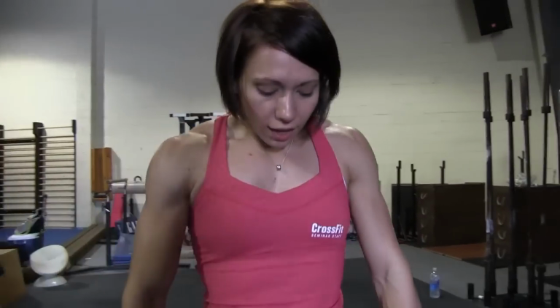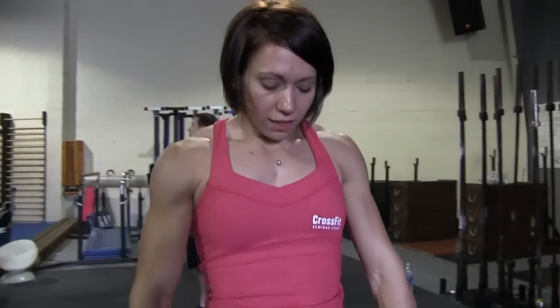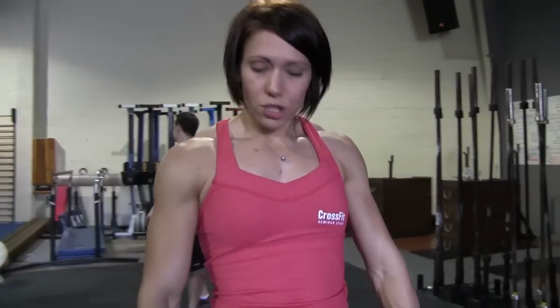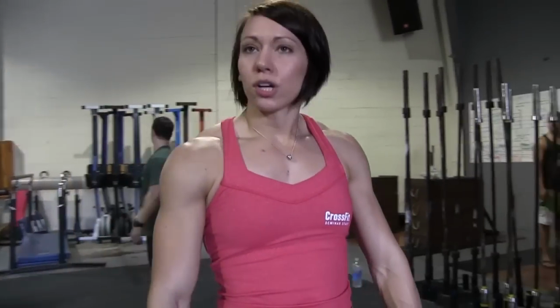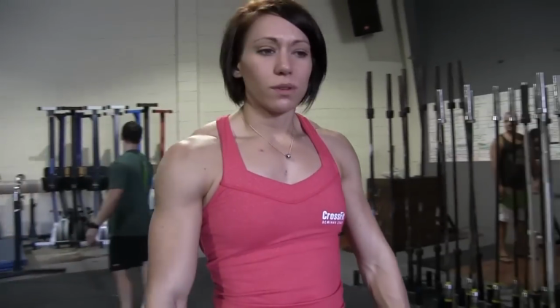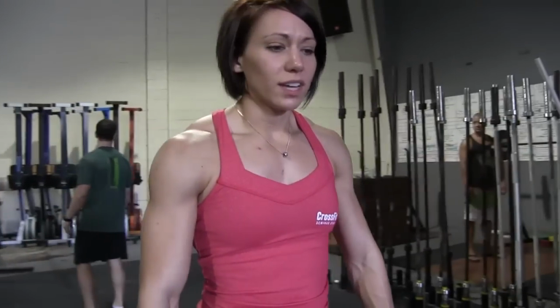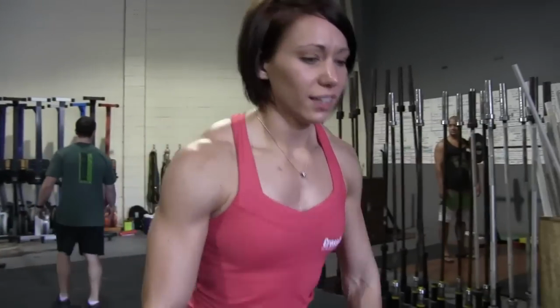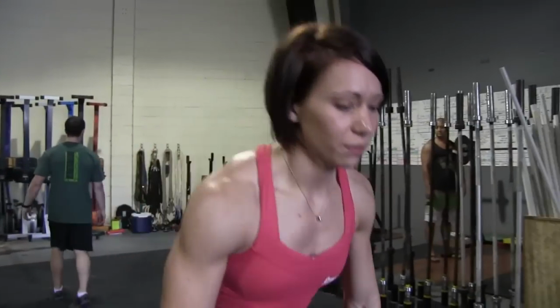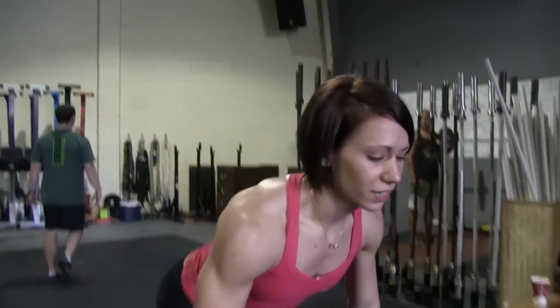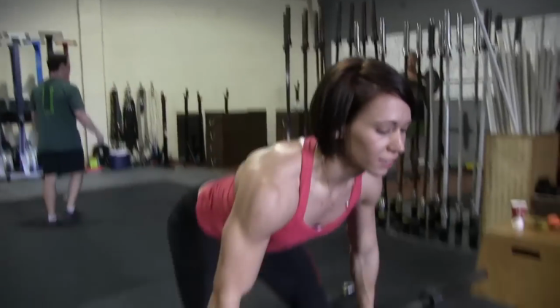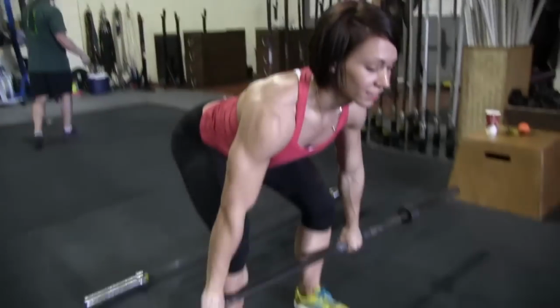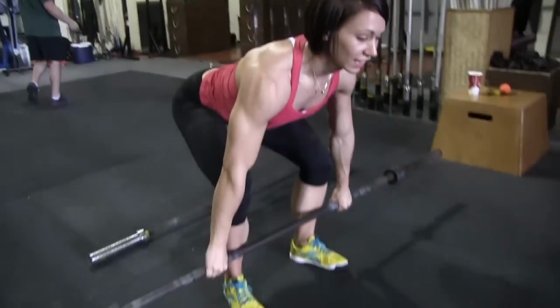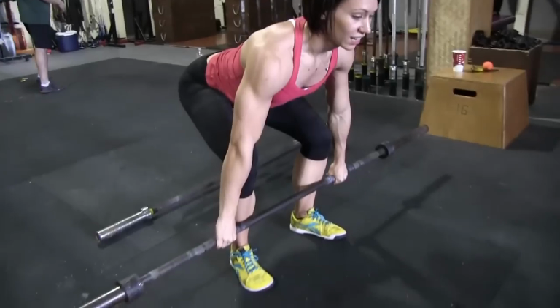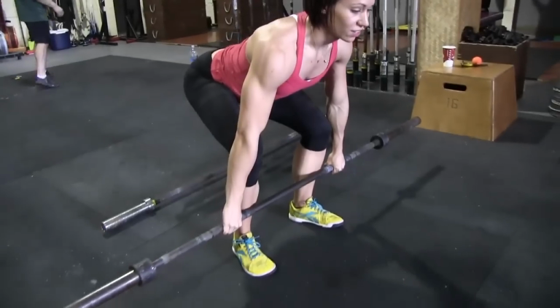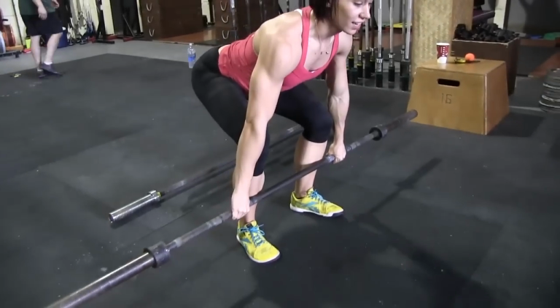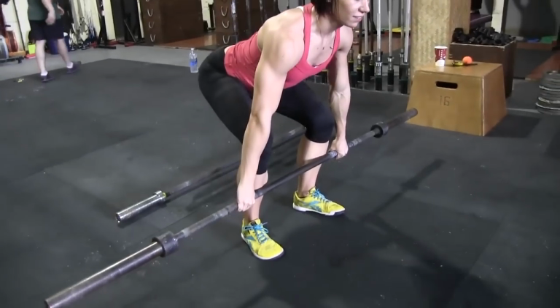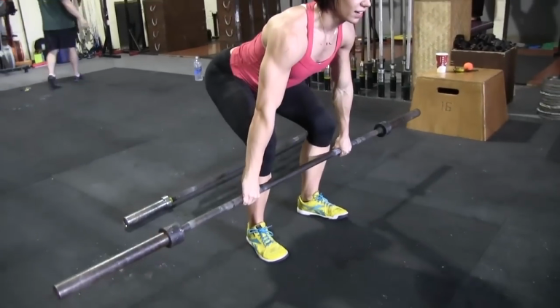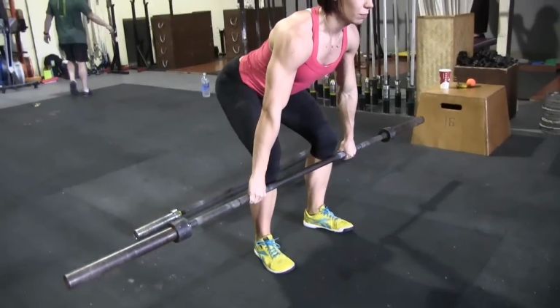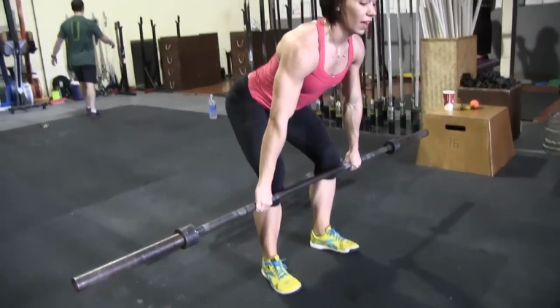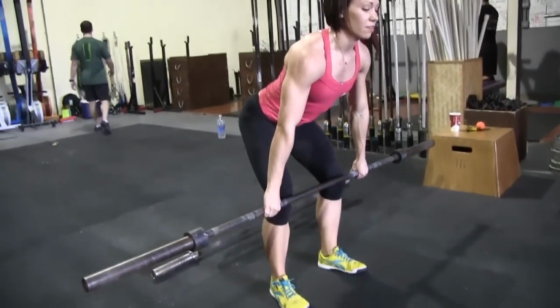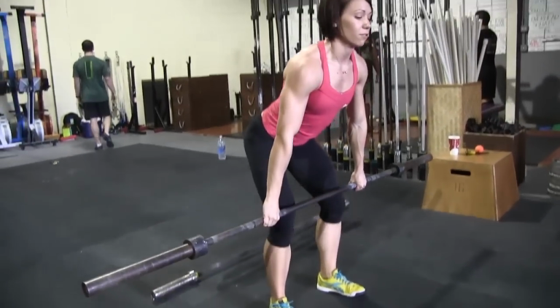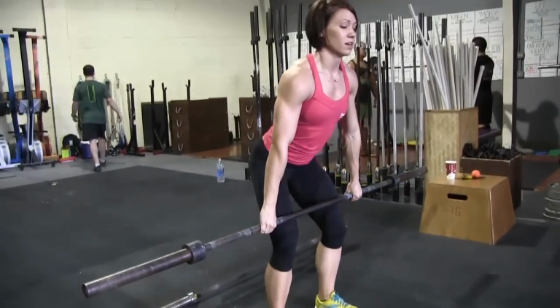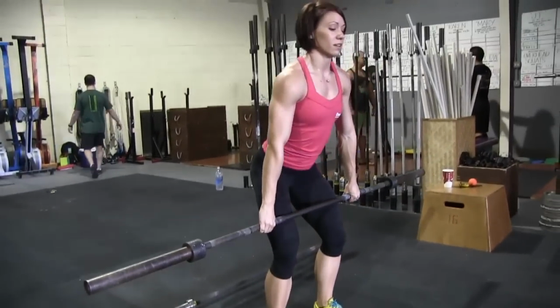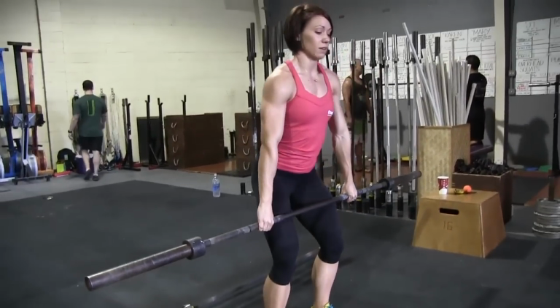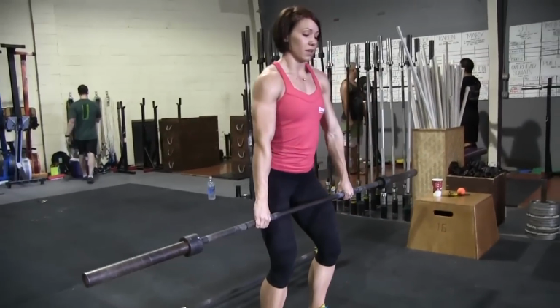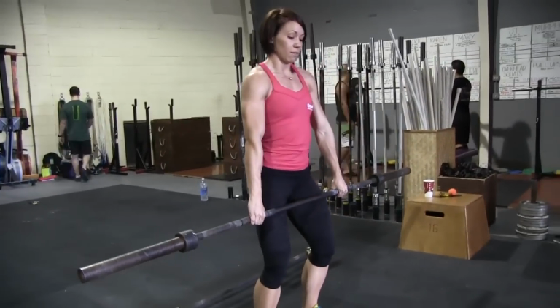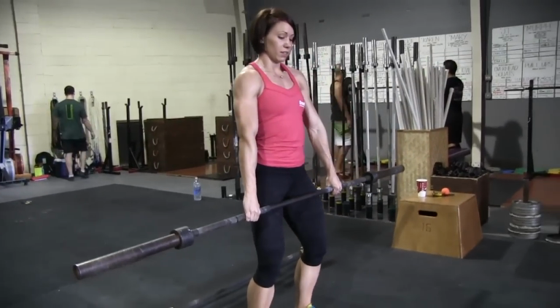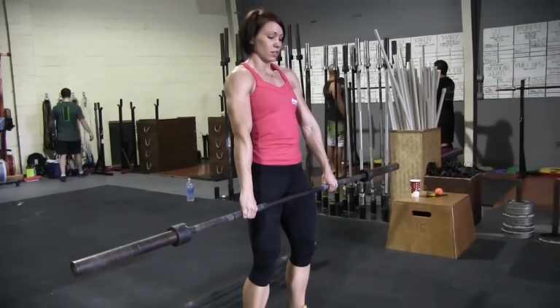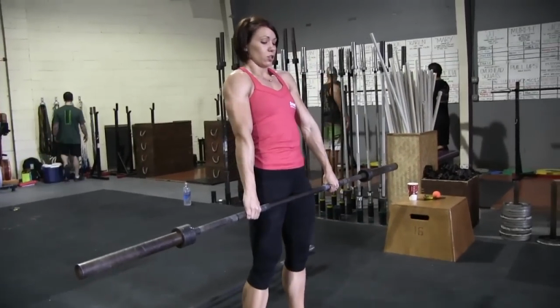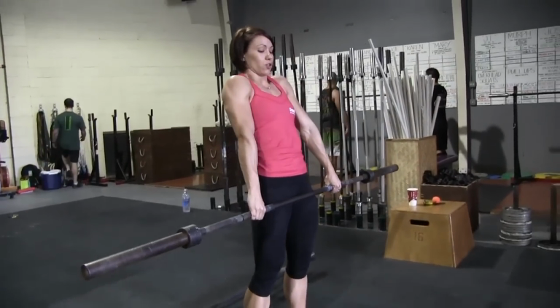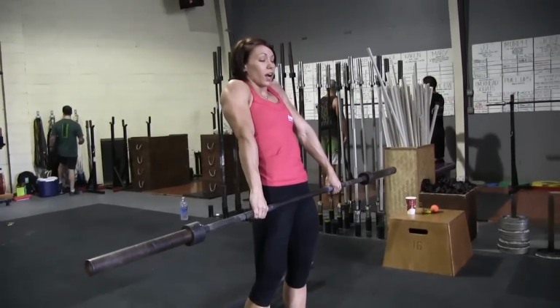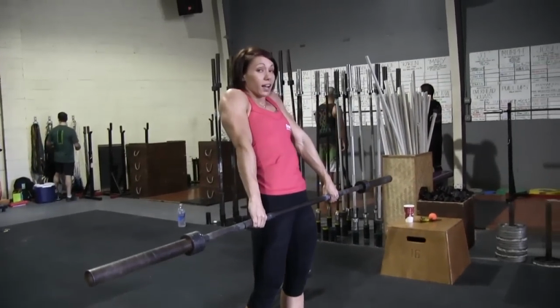And then it starts with a deadlift. You're going to deadlift it up, and then from here it's going to be a hip extension shrug.